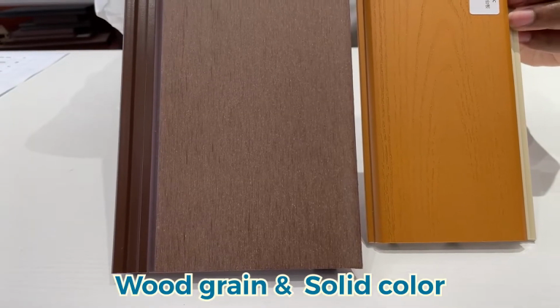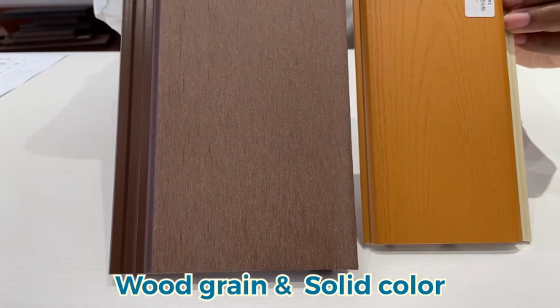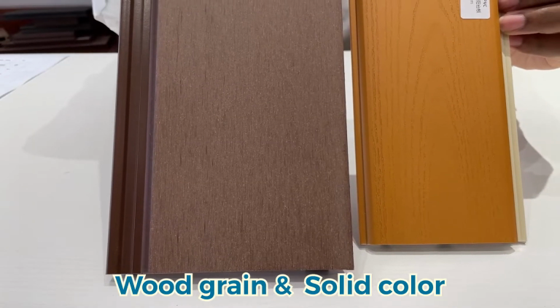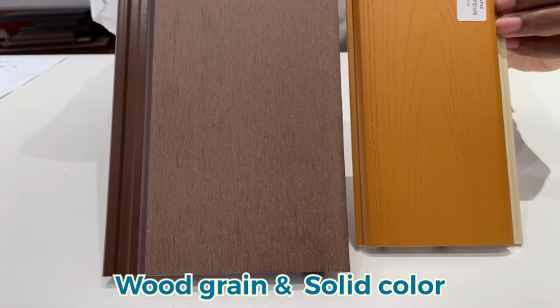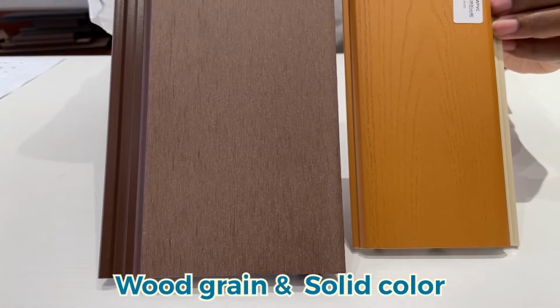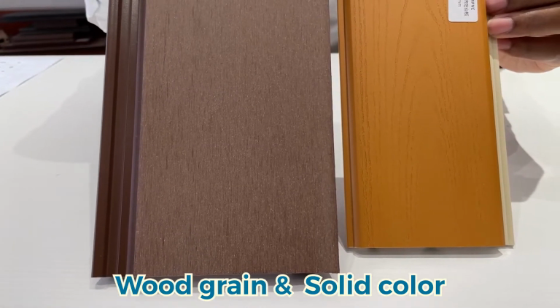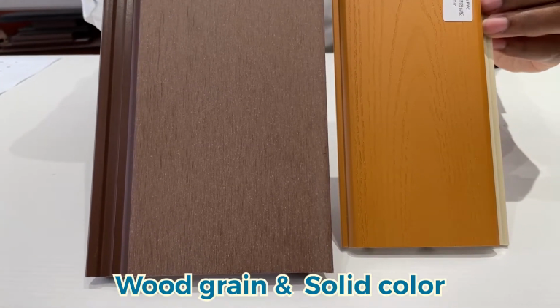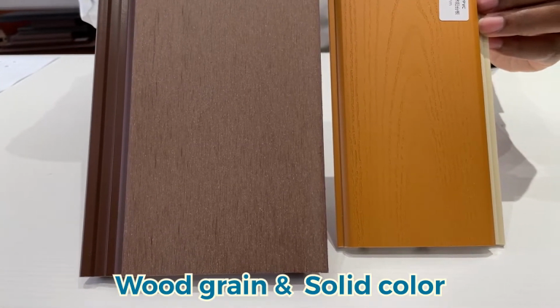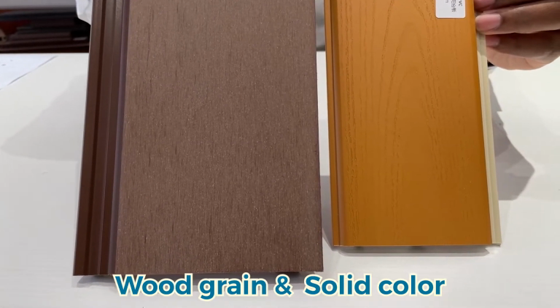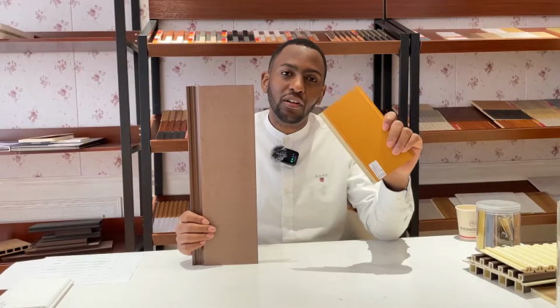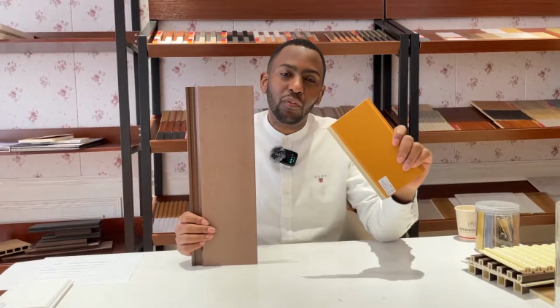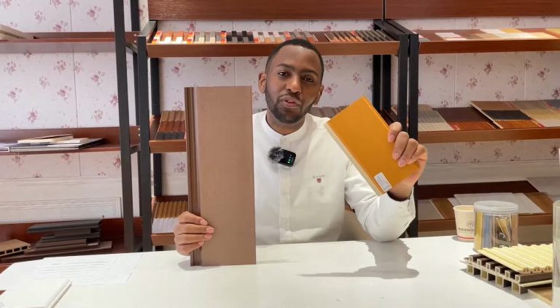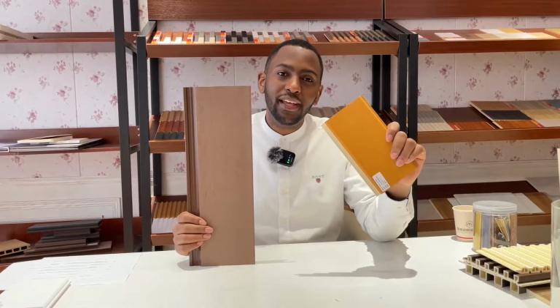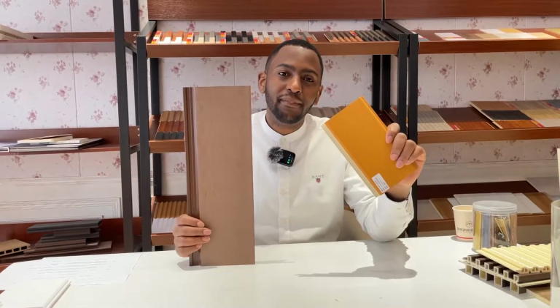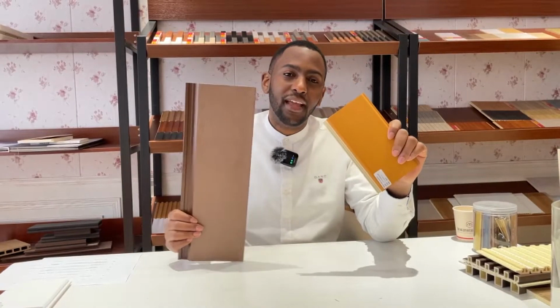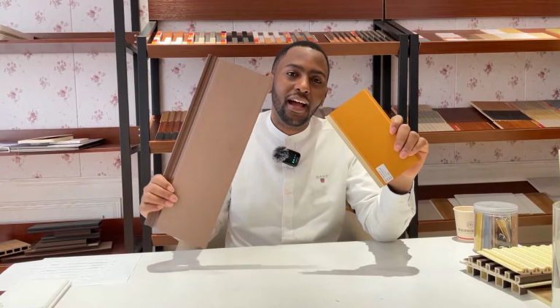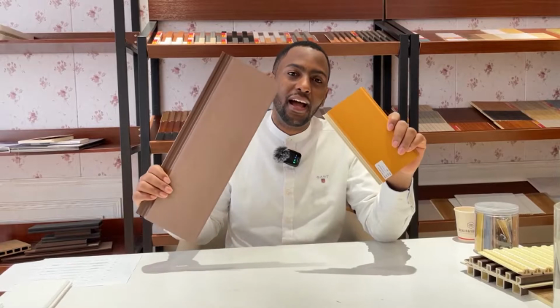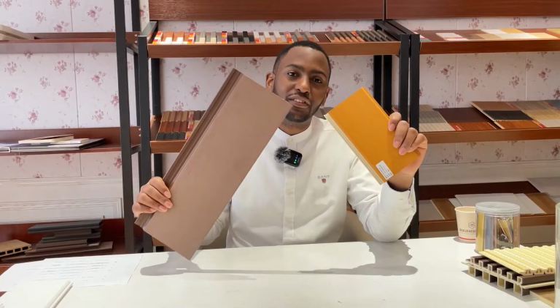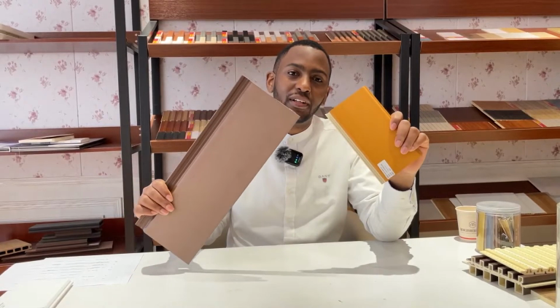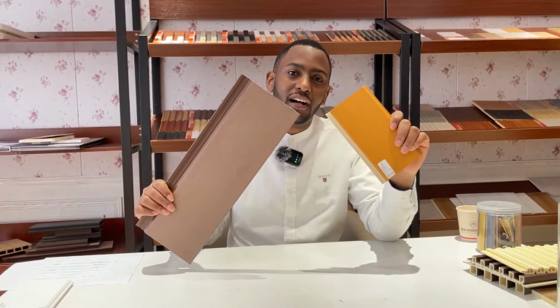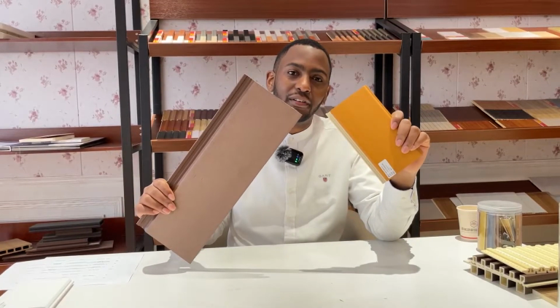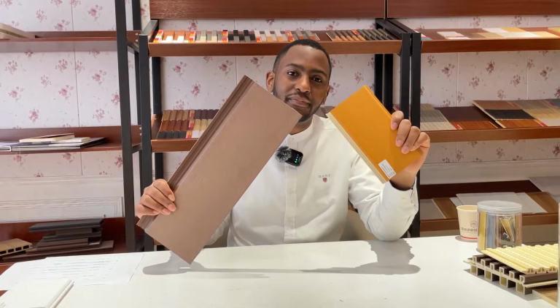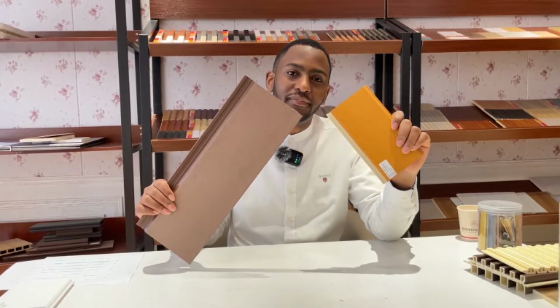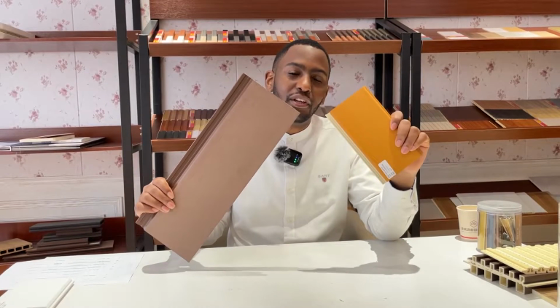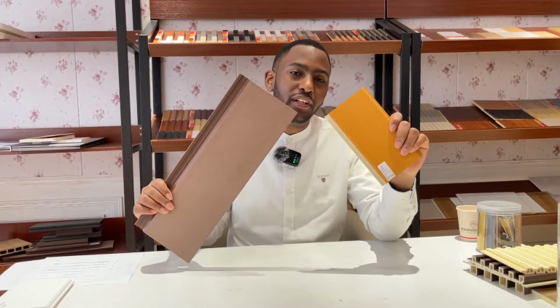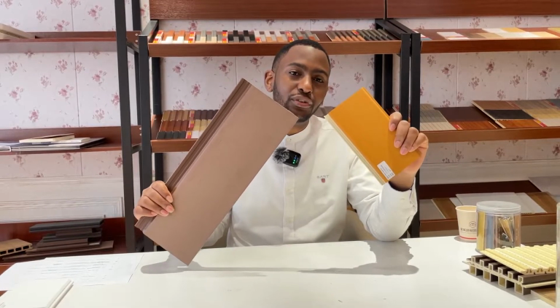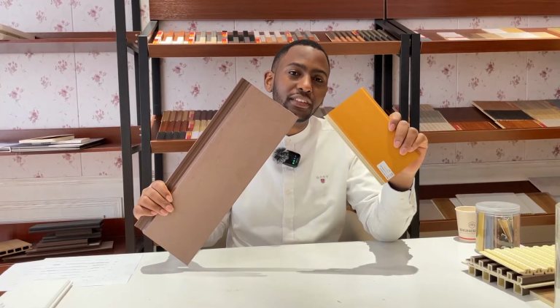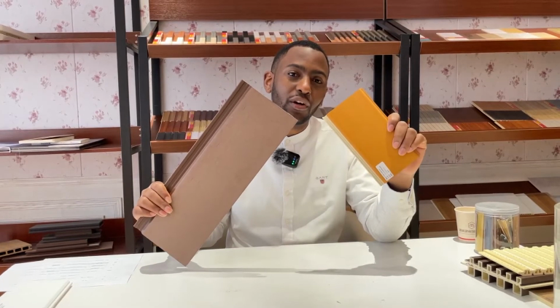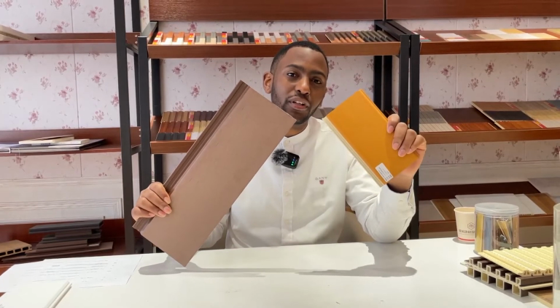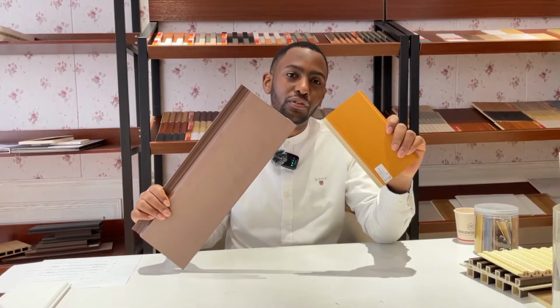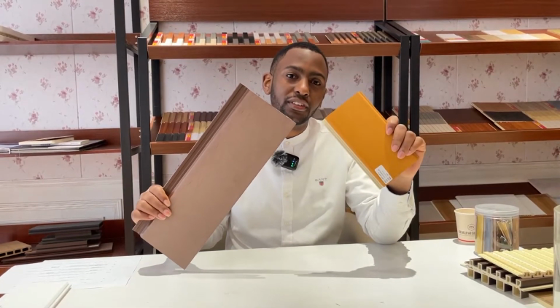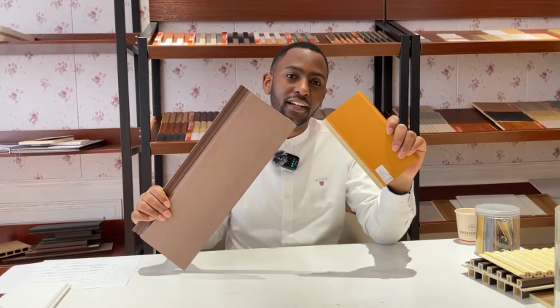Finally, we can see that the material comes in two types: wood grain and solid color. You can choose according to your design.